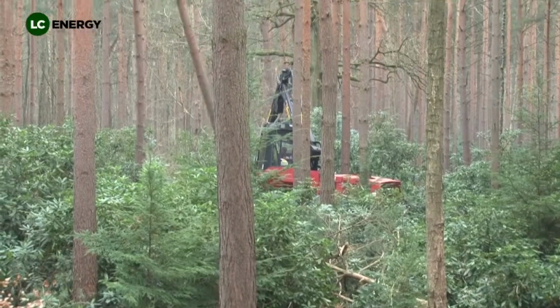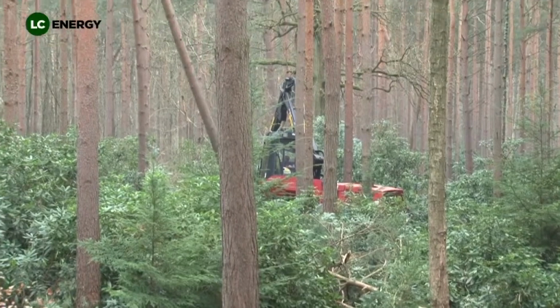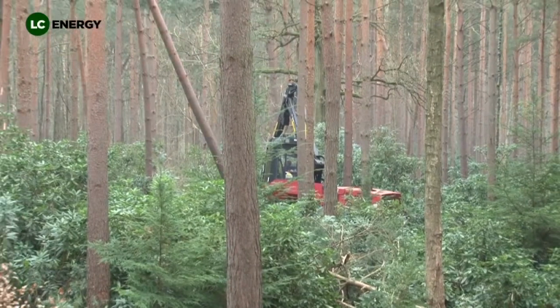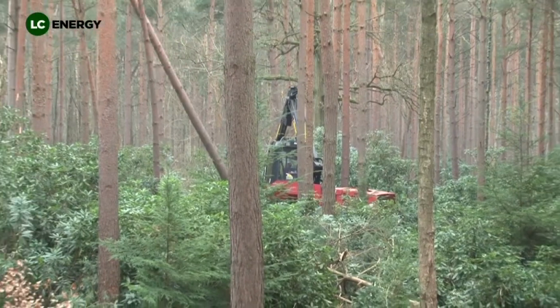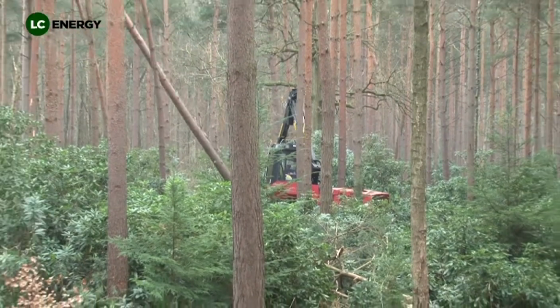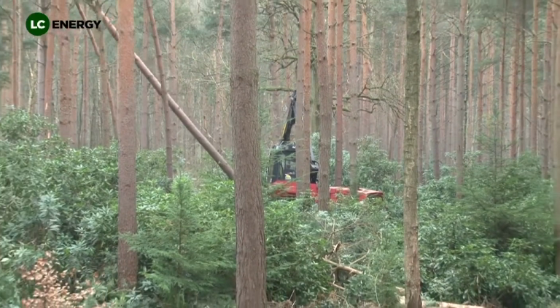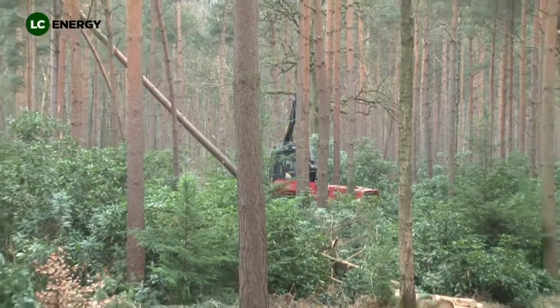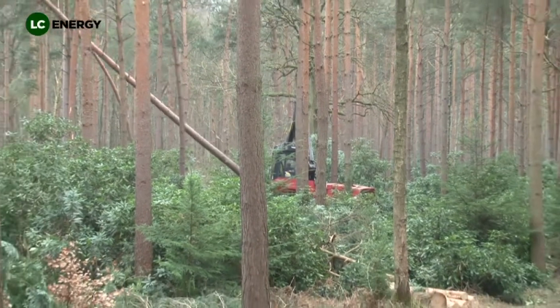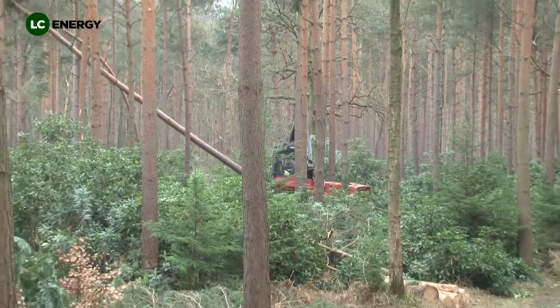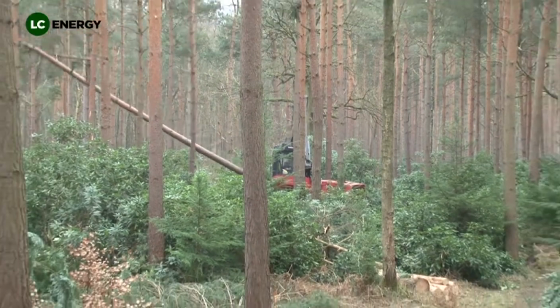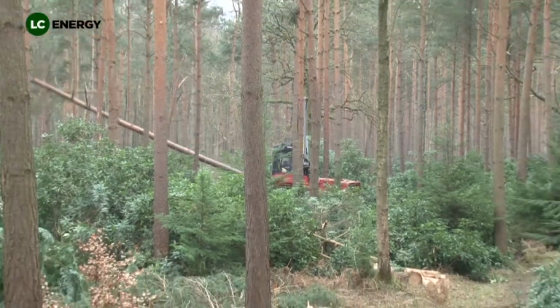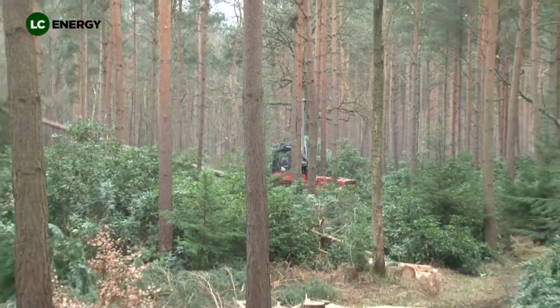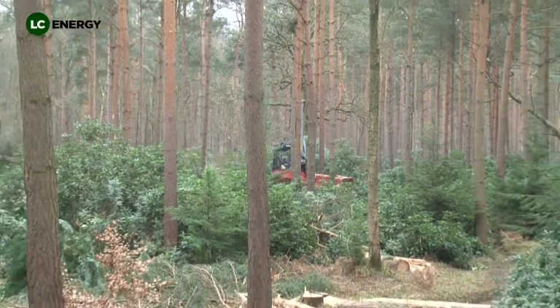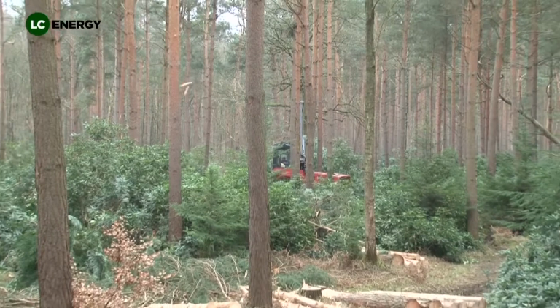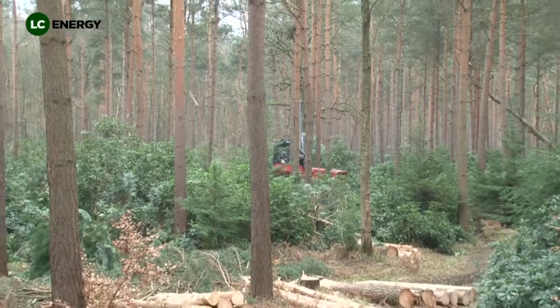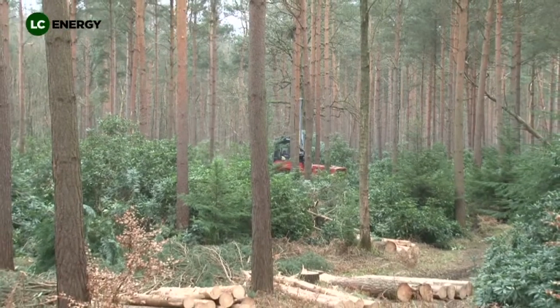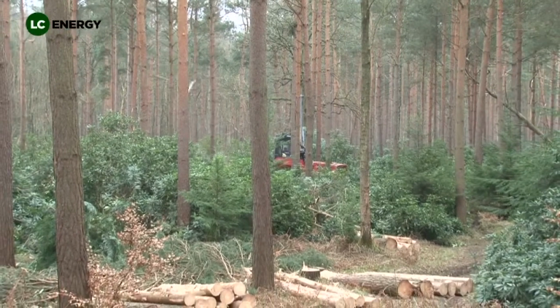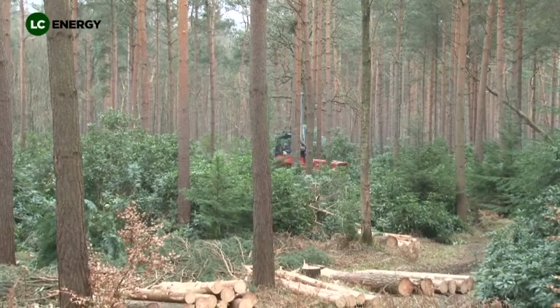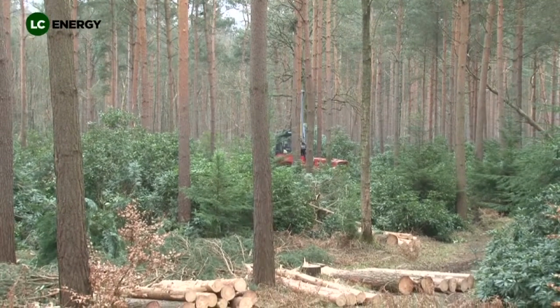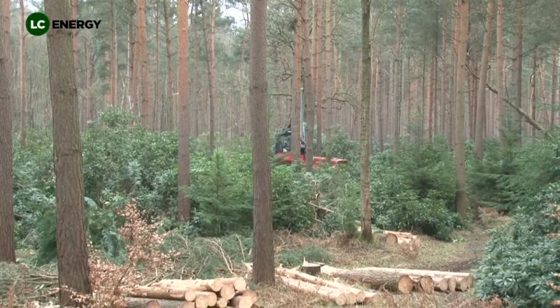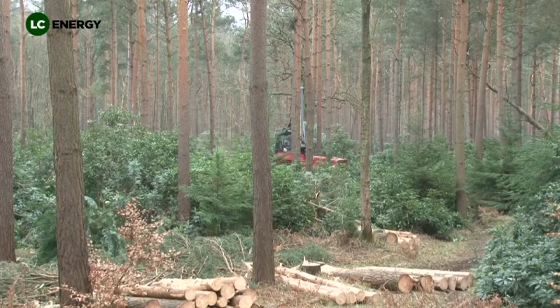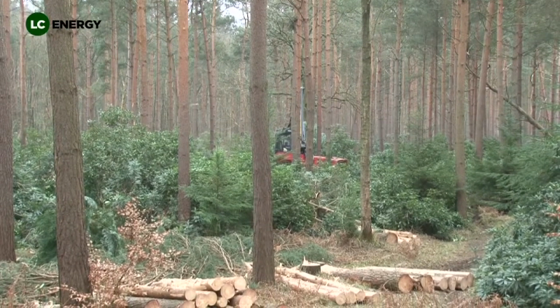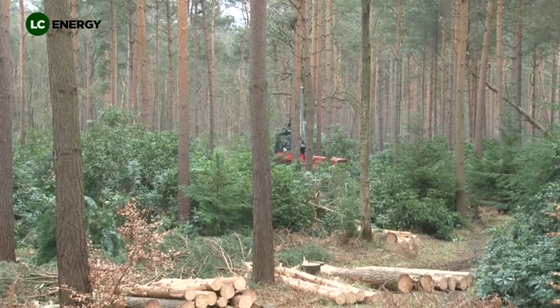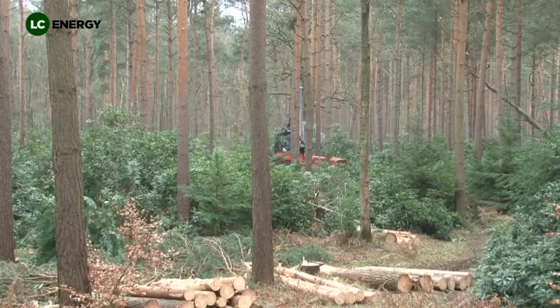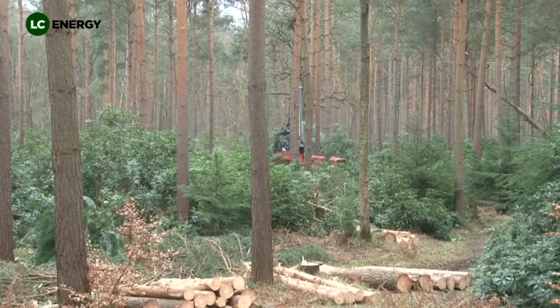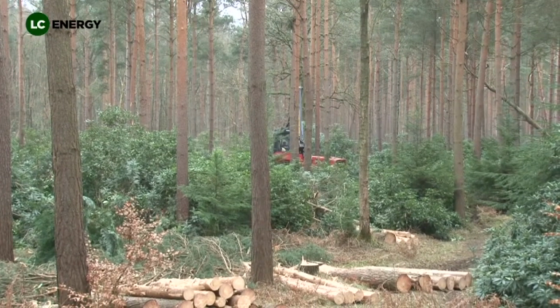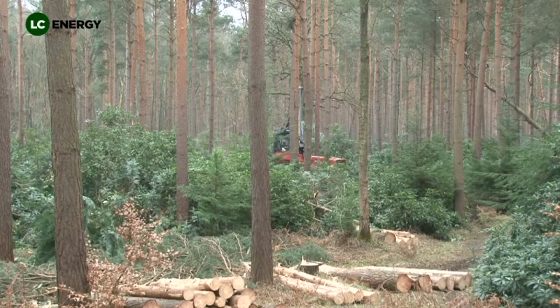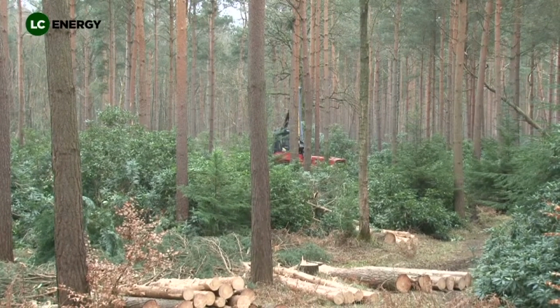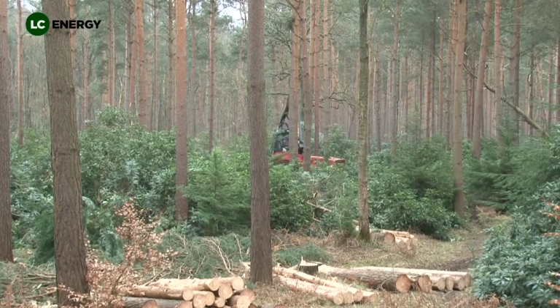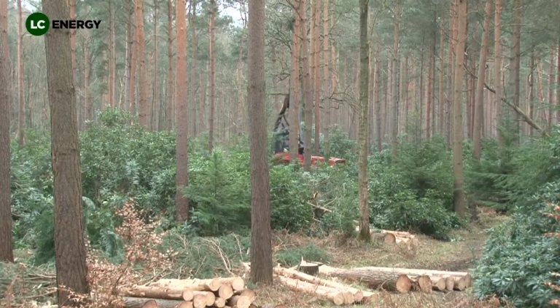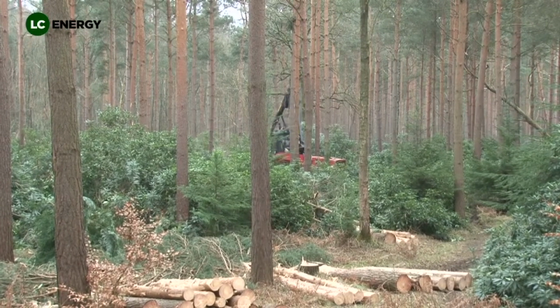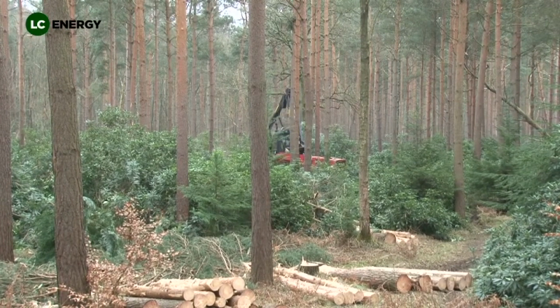Thinning of these areas also improves the woodland for some of our native bird, insect and mammal species, as a more diverse habitat is created.